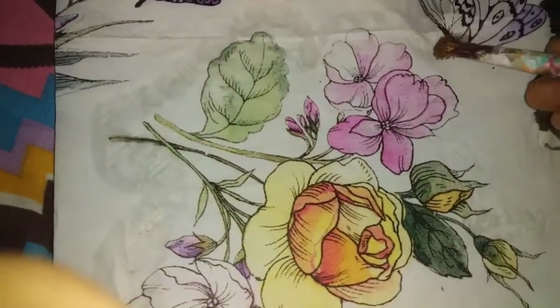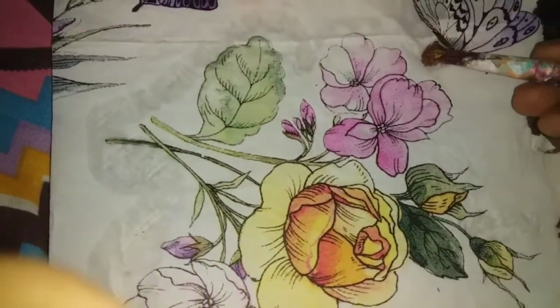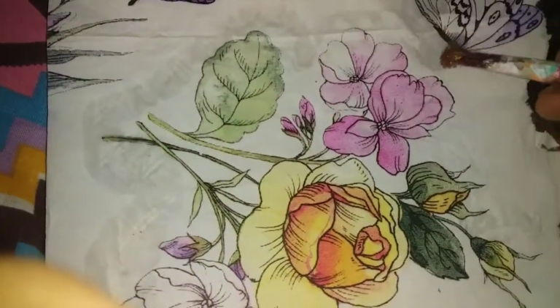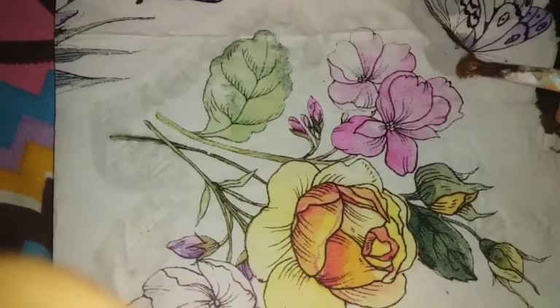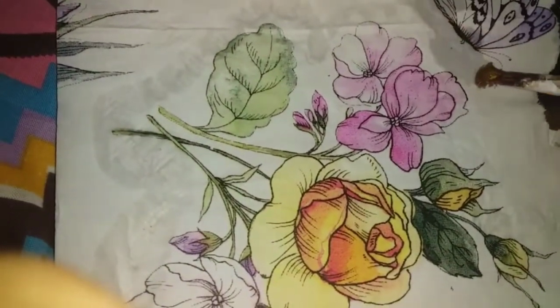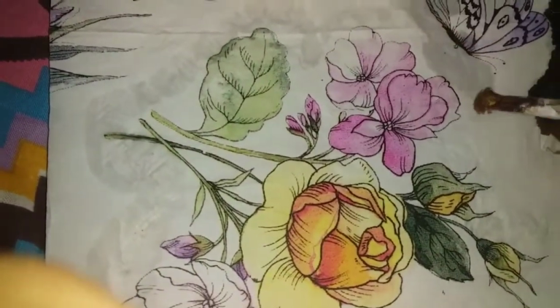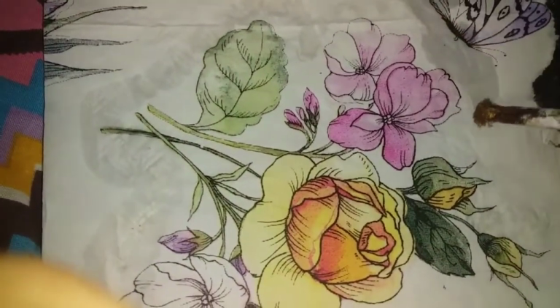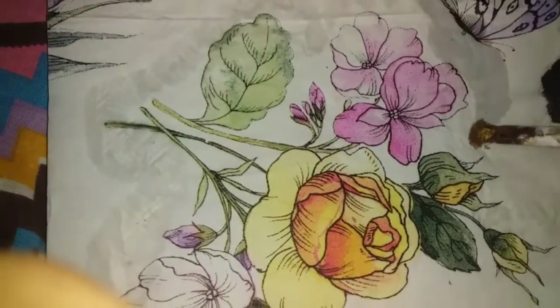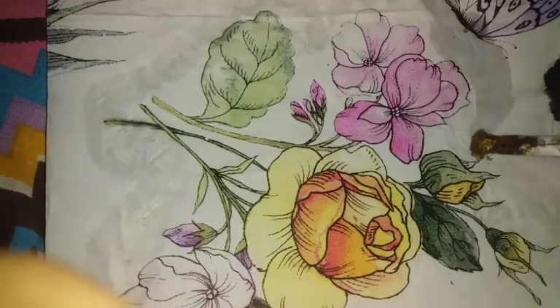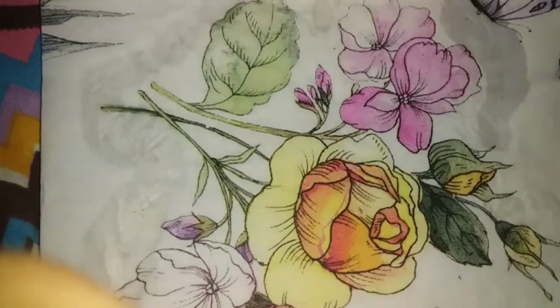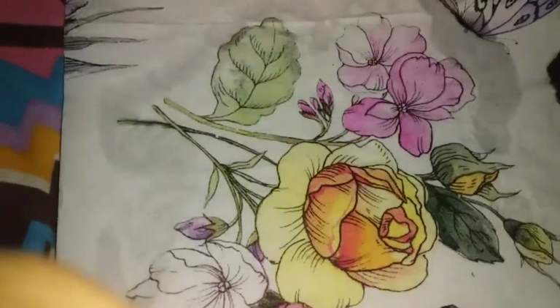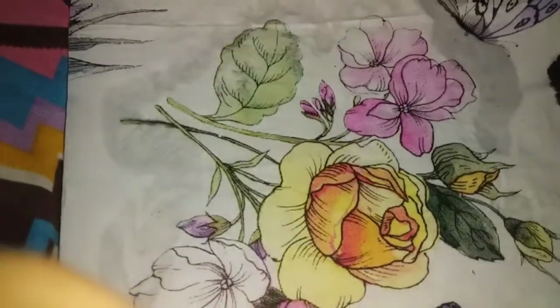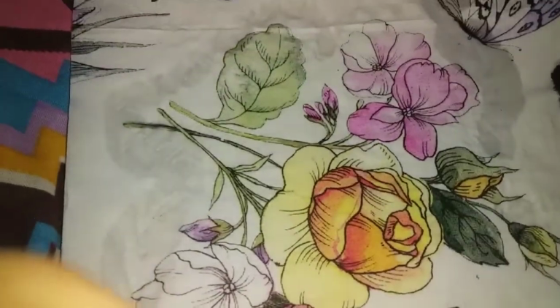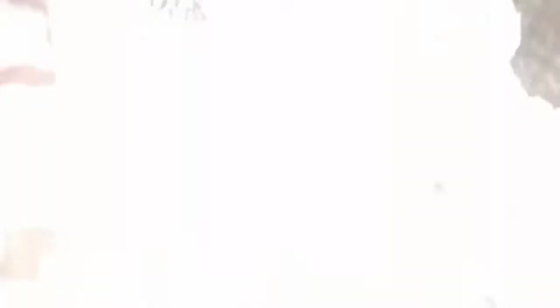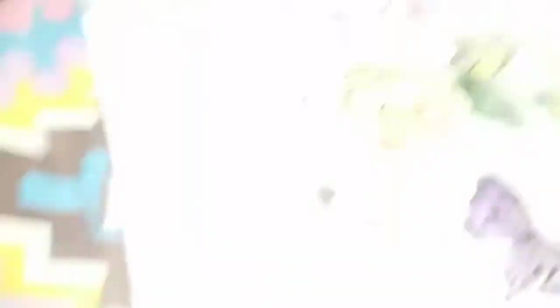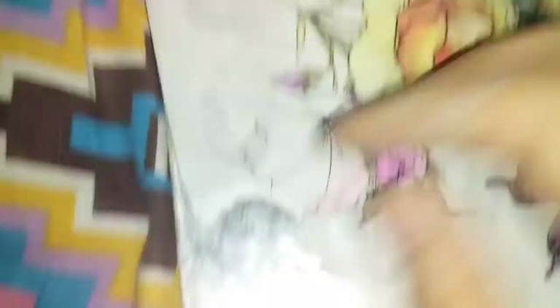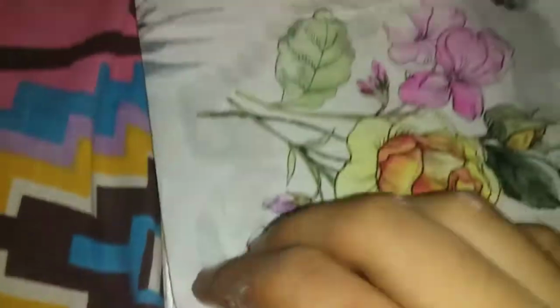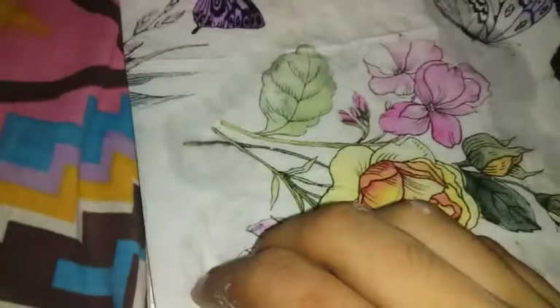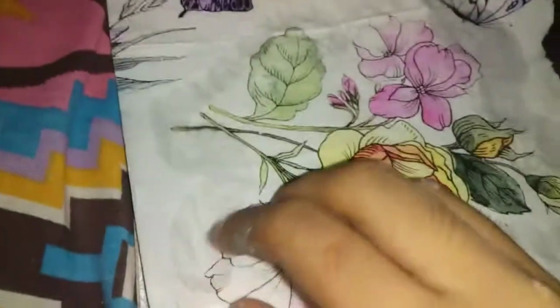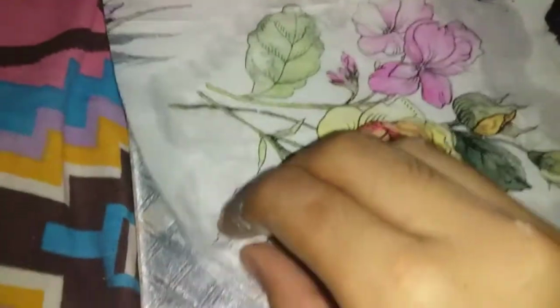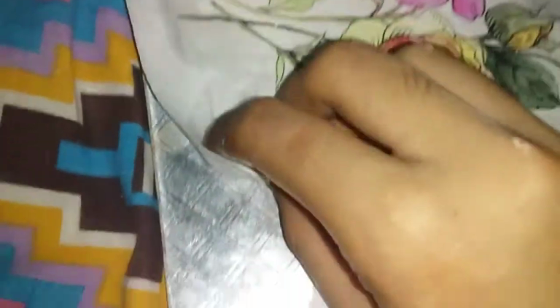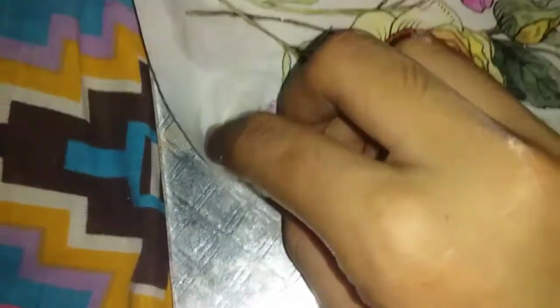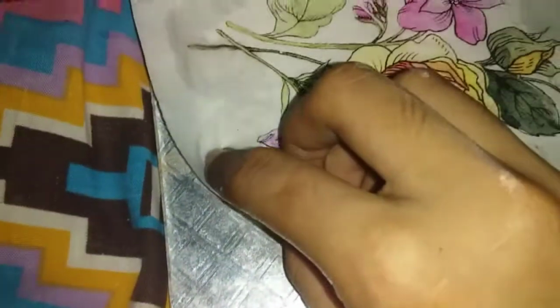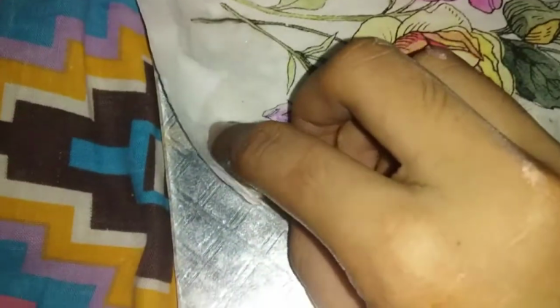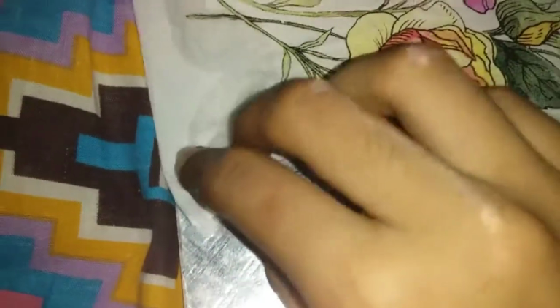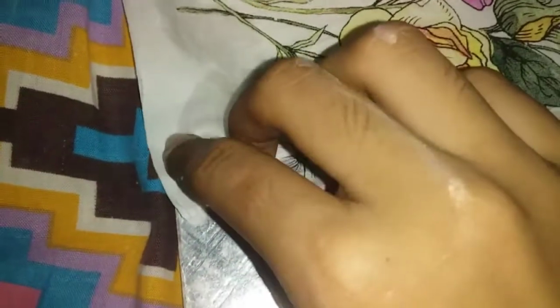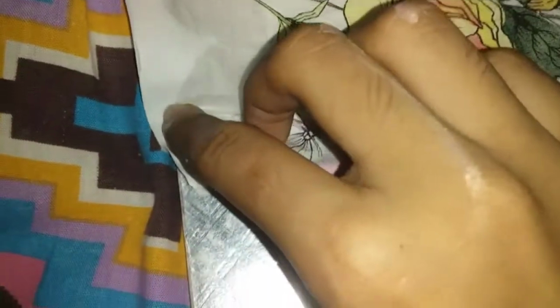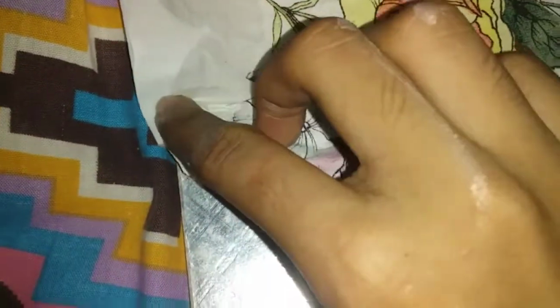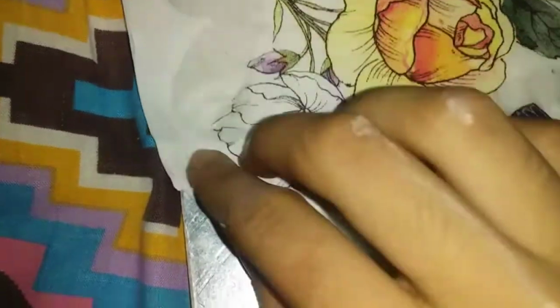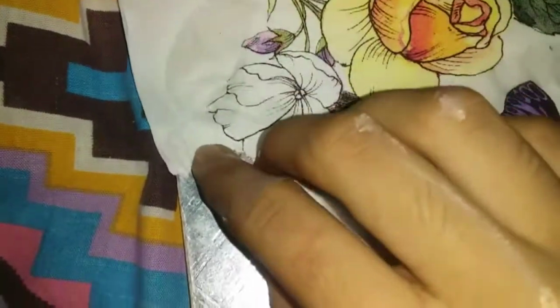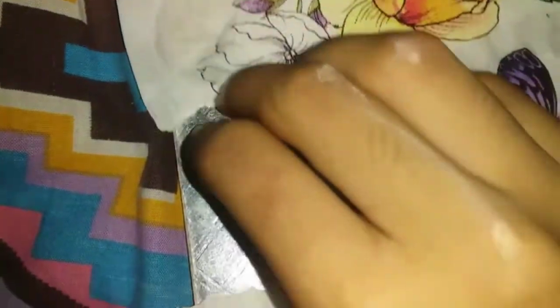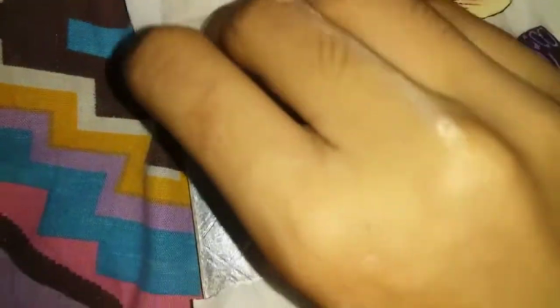Now we will add the color to dry. The brush will be made without the light color. I am using the color.